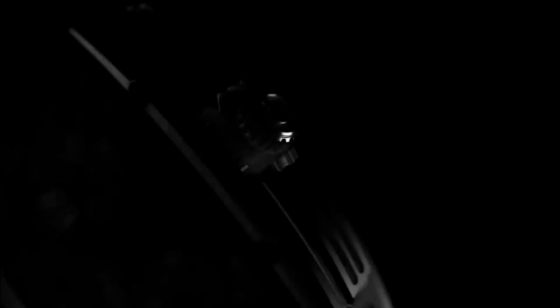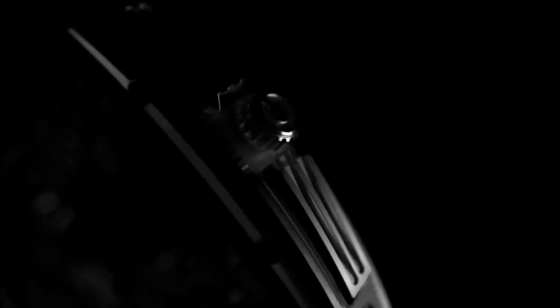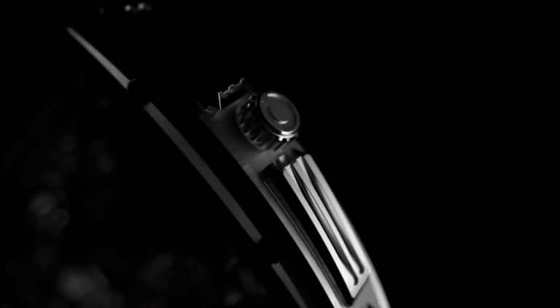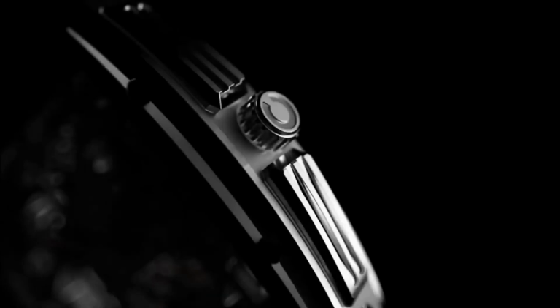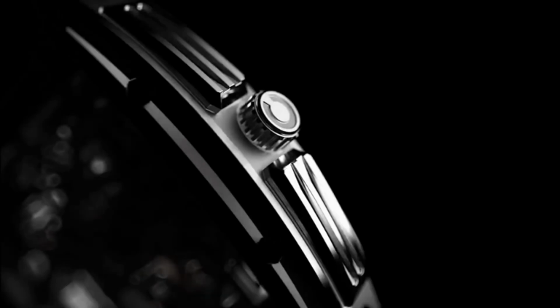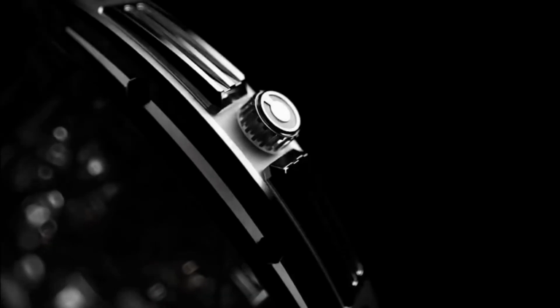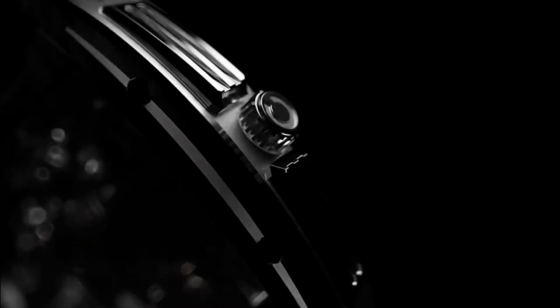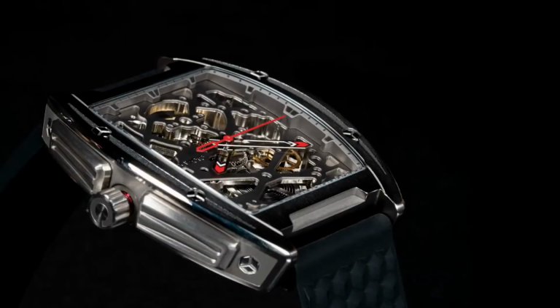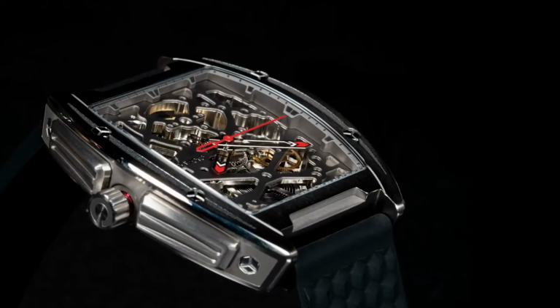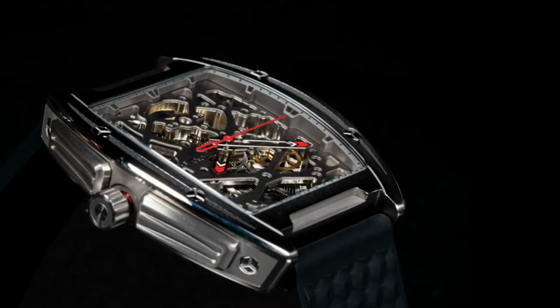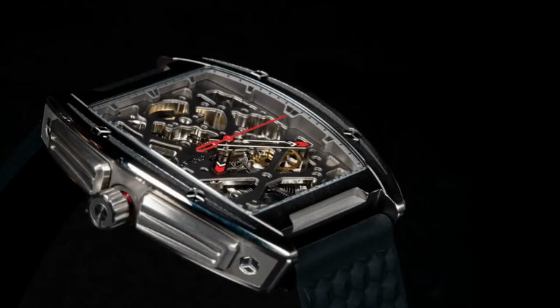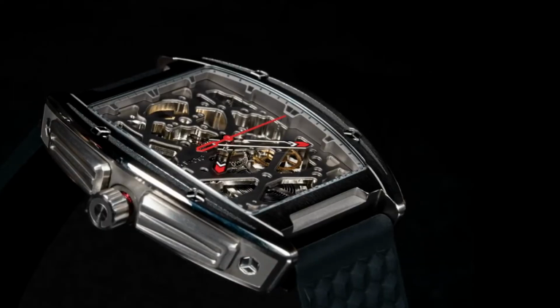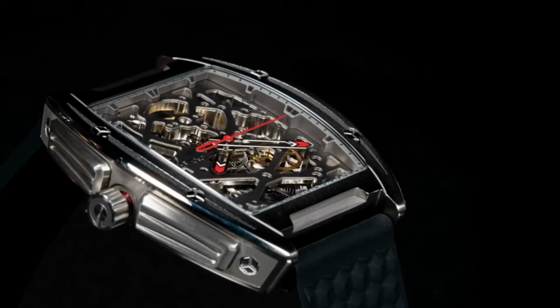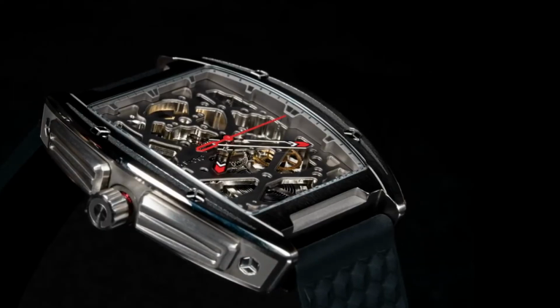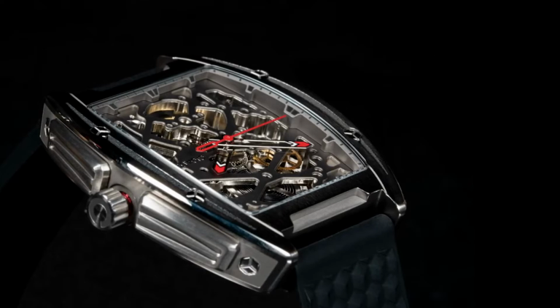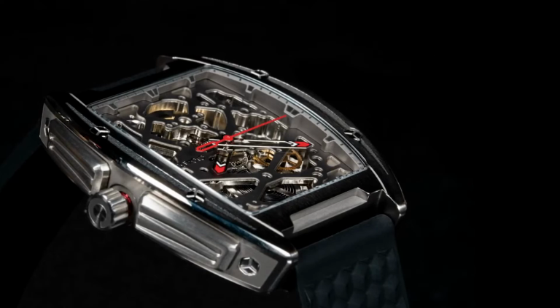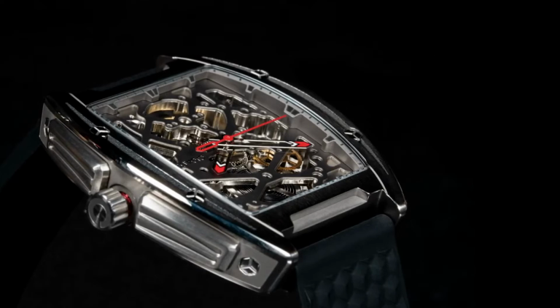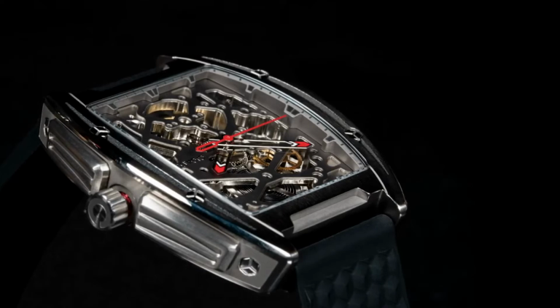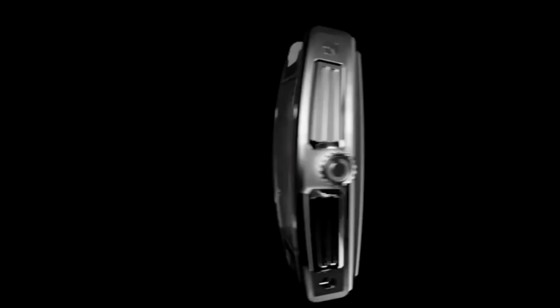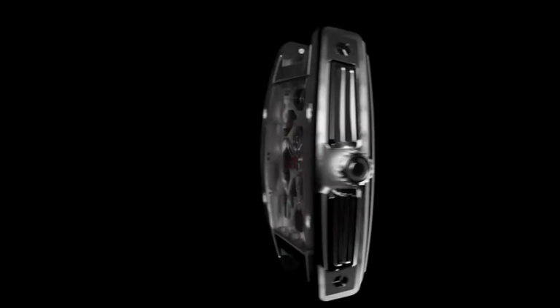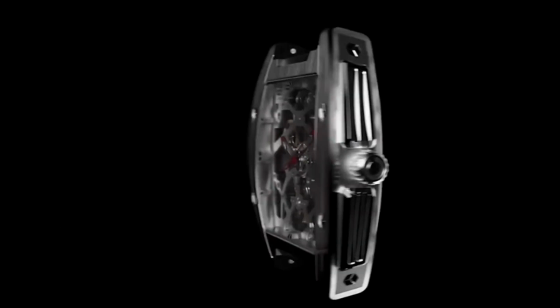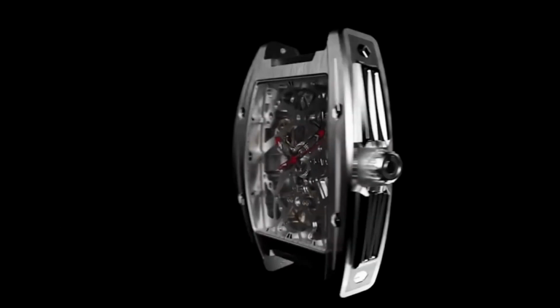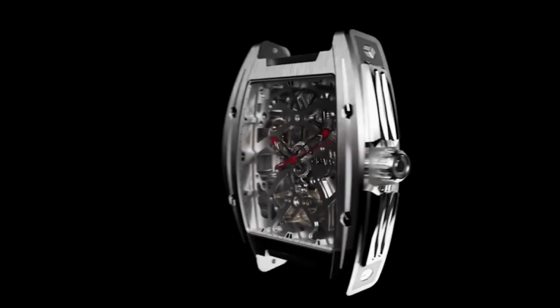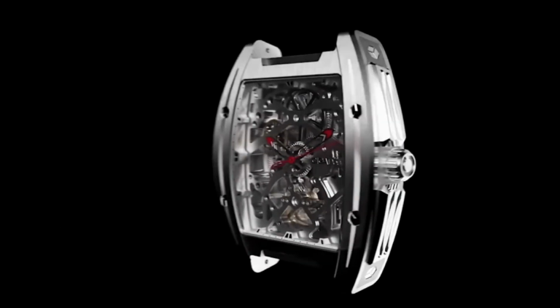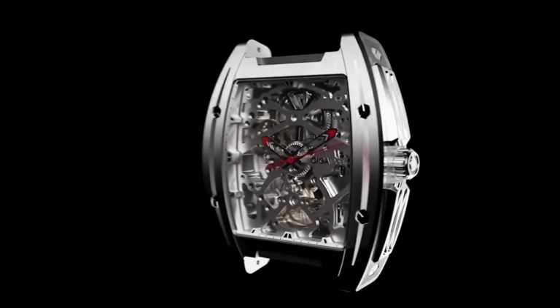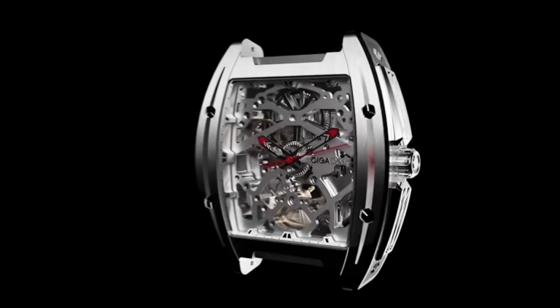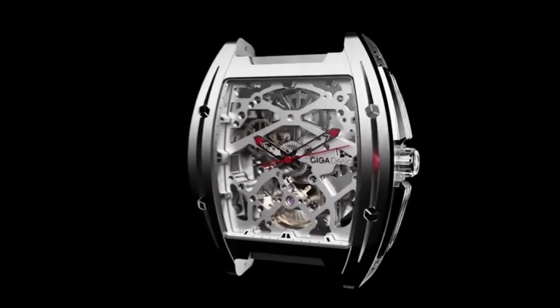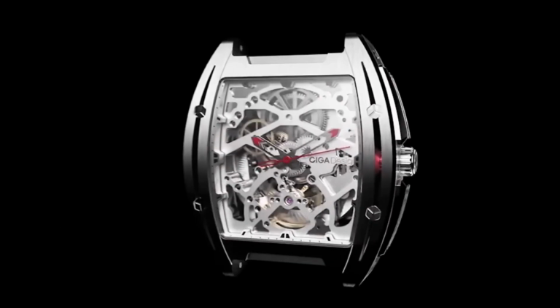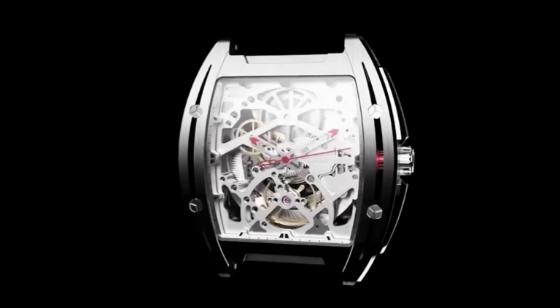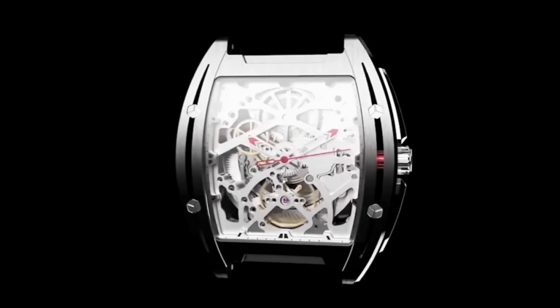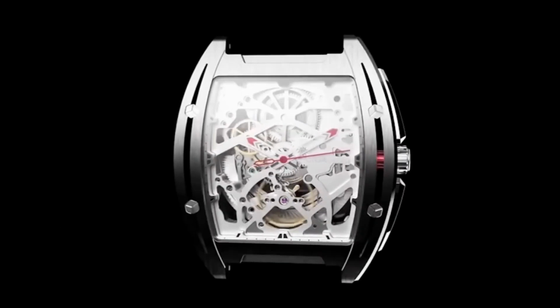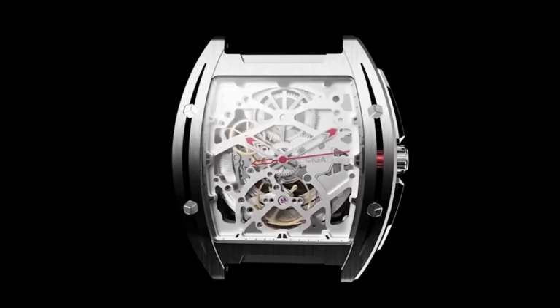We invite you to wear the watch as intricate as you. Sega — for those who demand different.